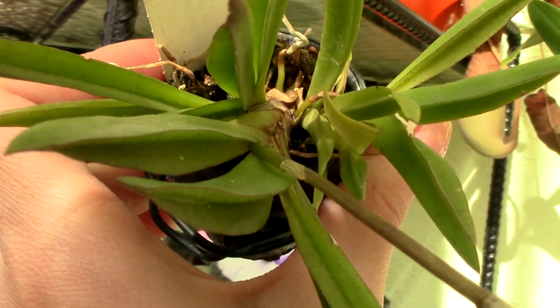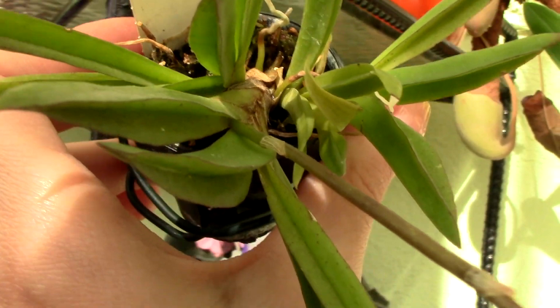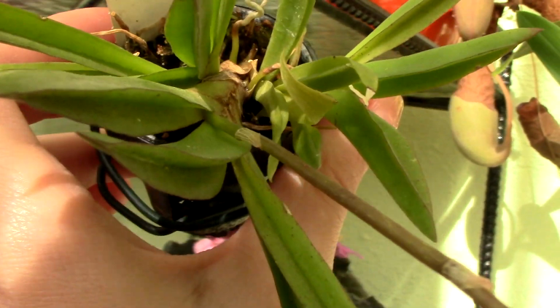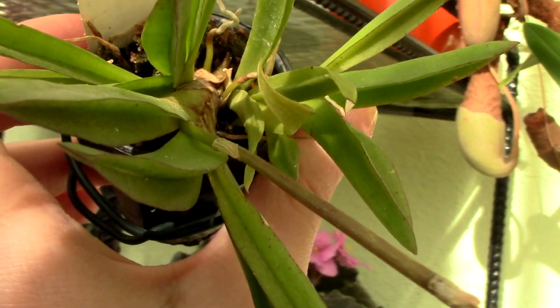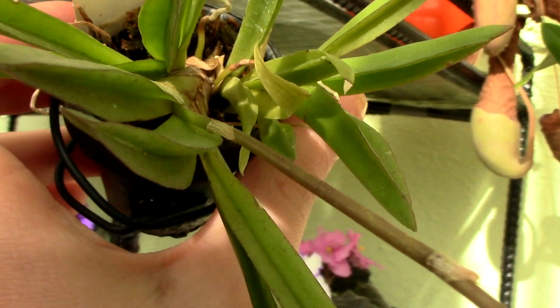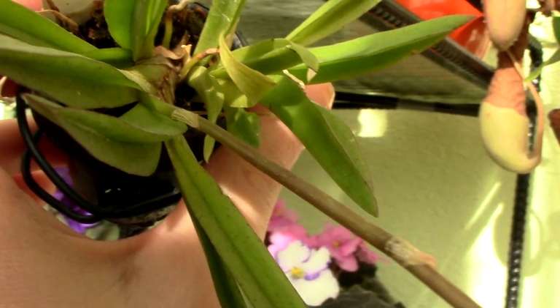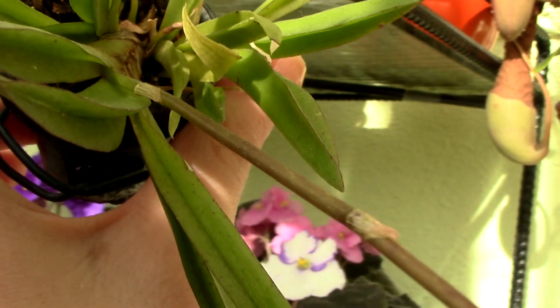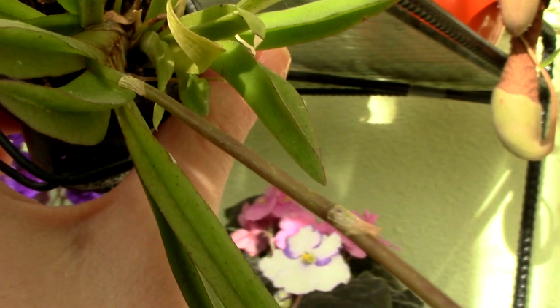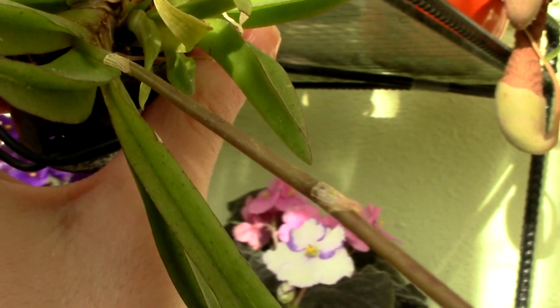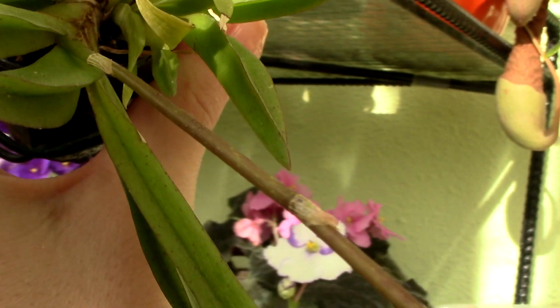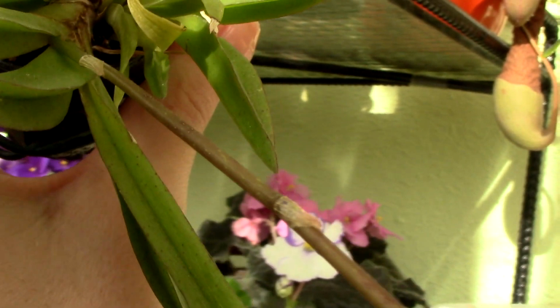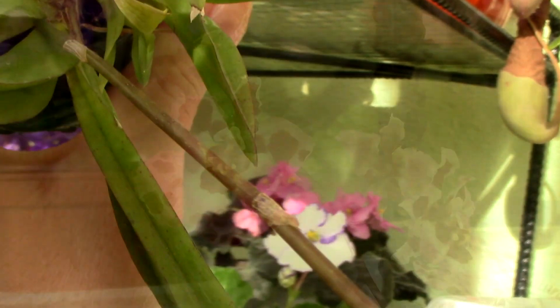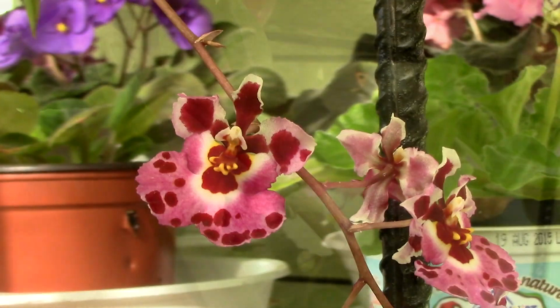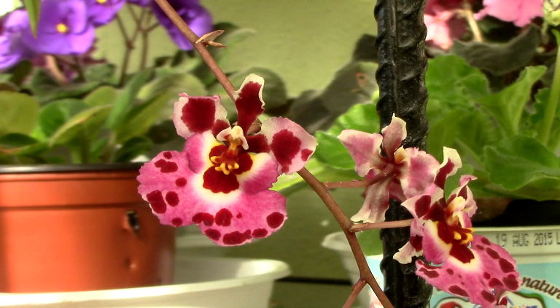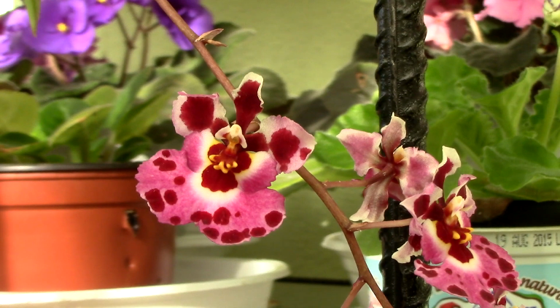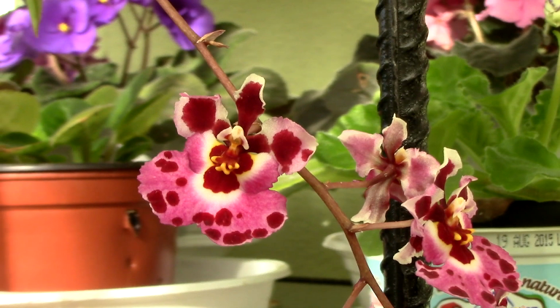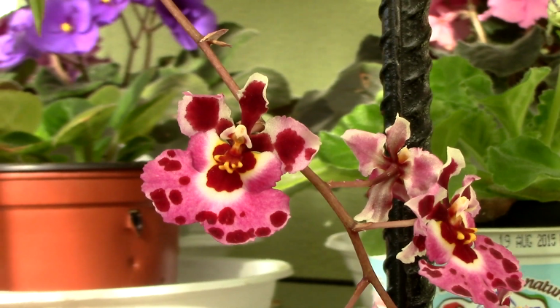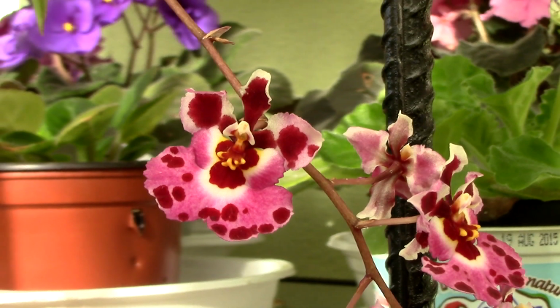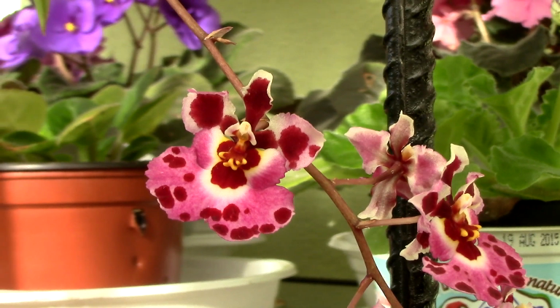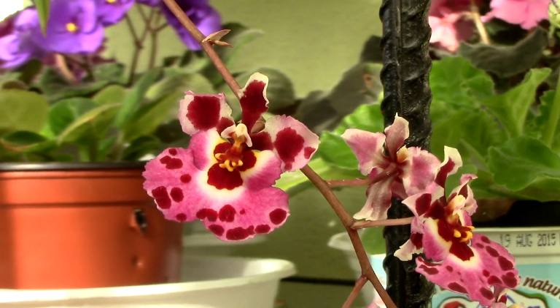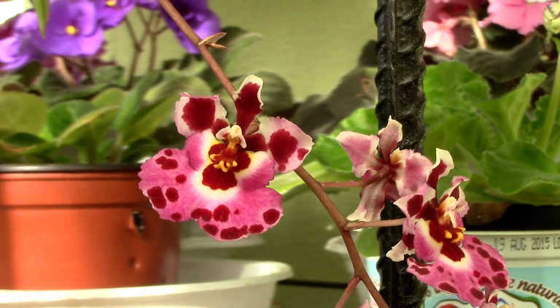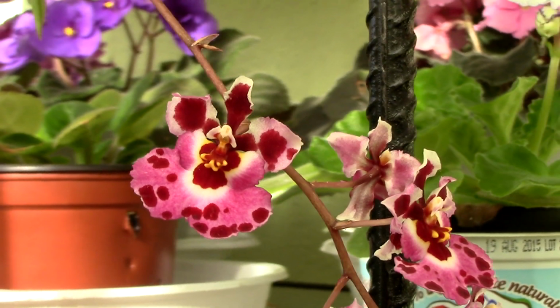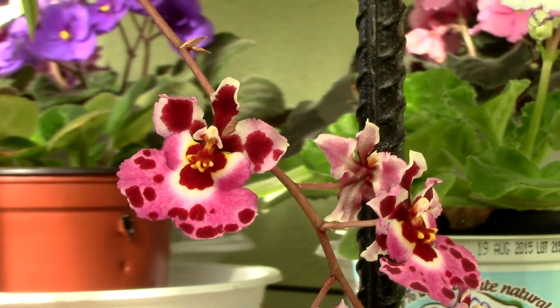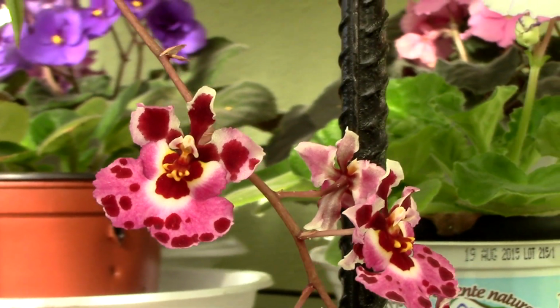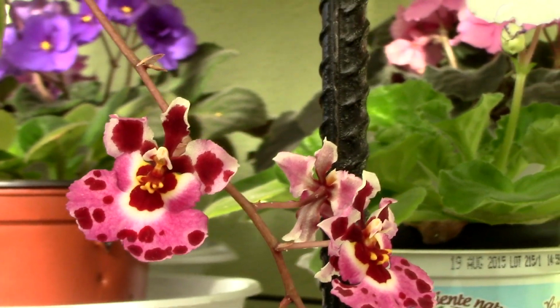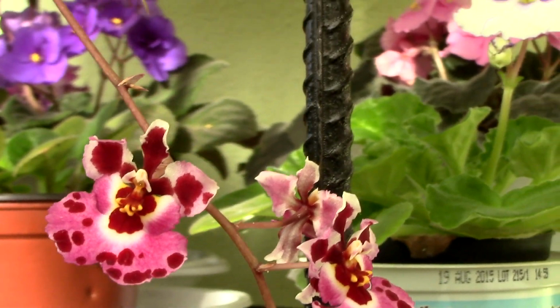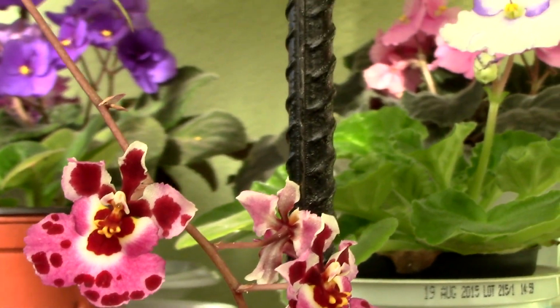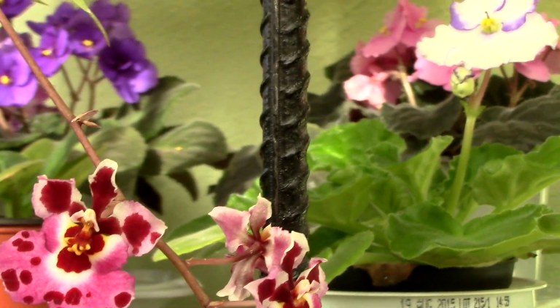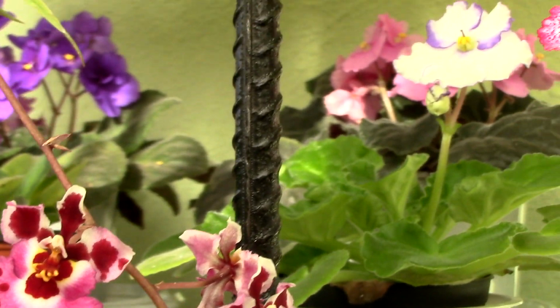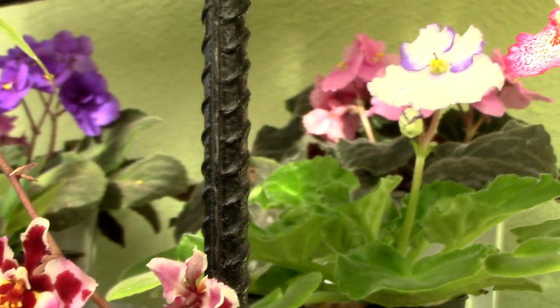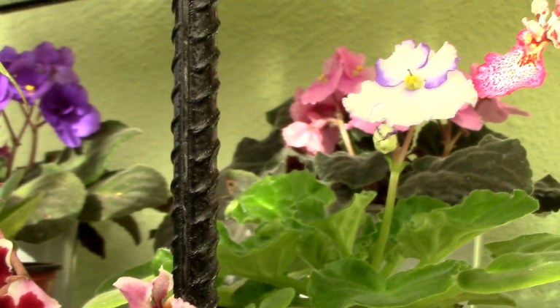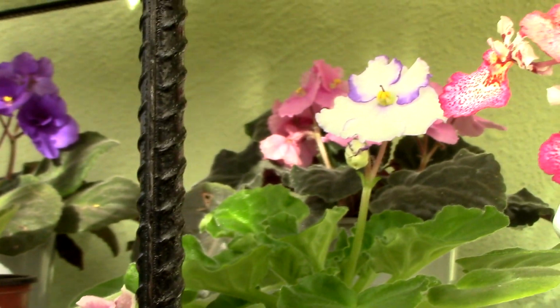If you are still a beginner, you can just reuse the pot the orchid came with when you repot it. If it can hold the root system, you're good.